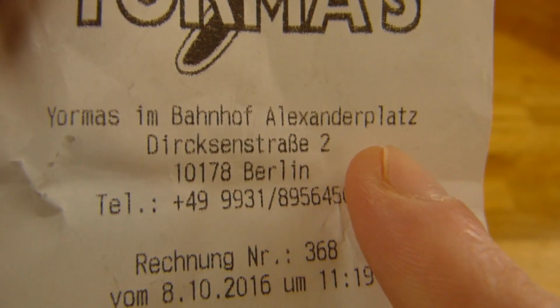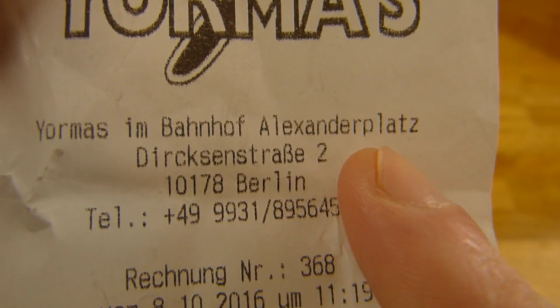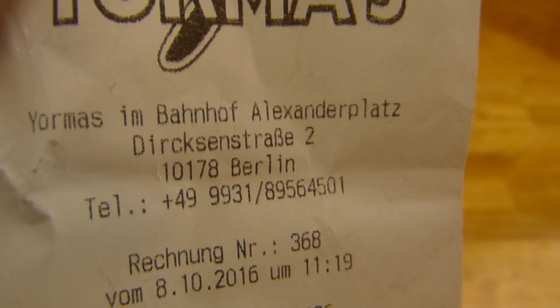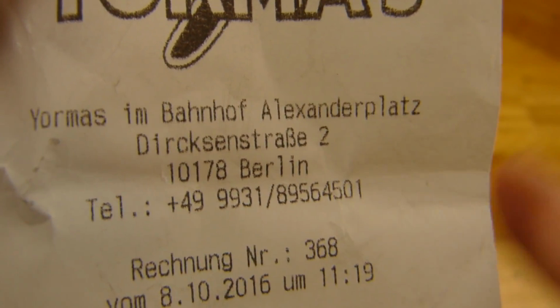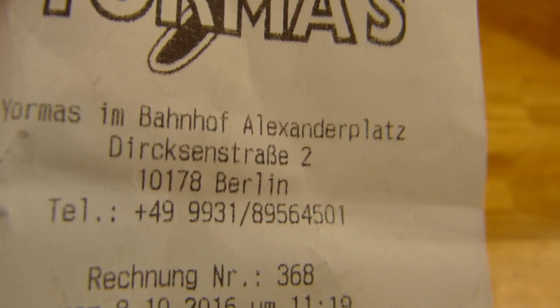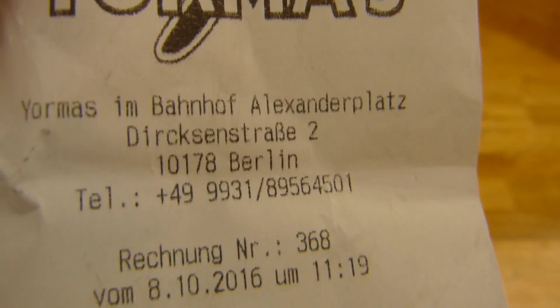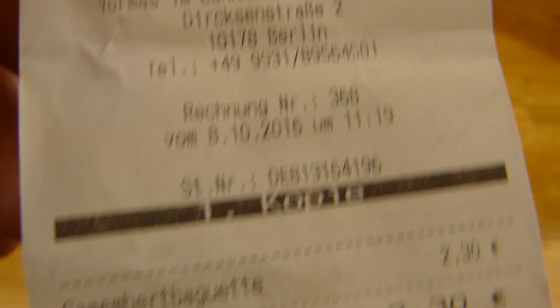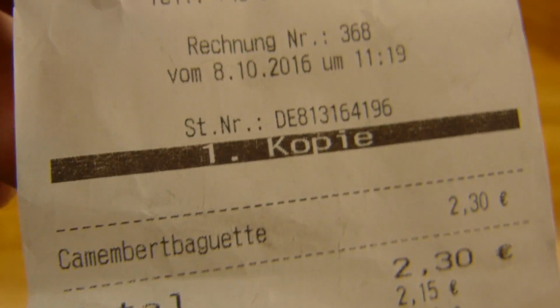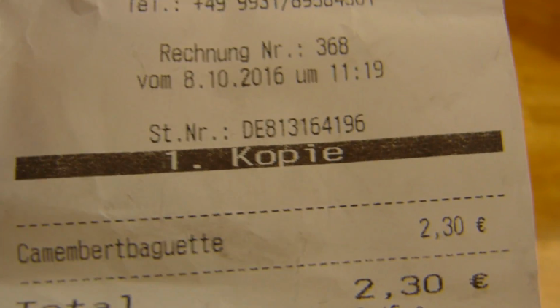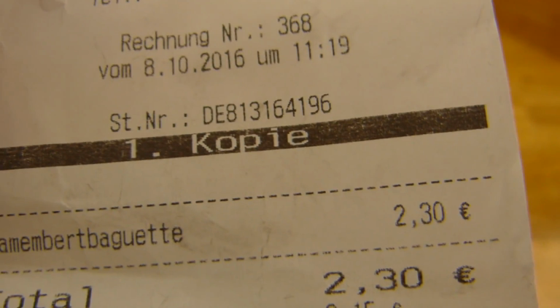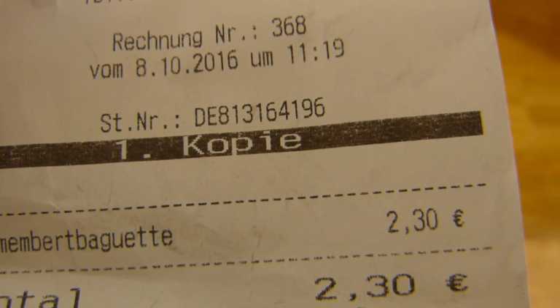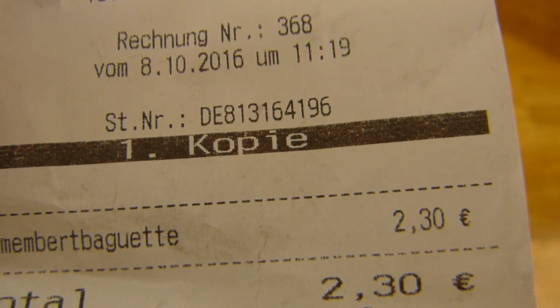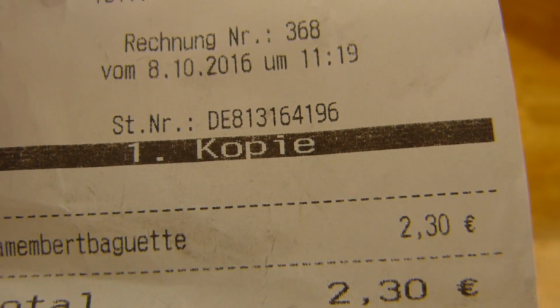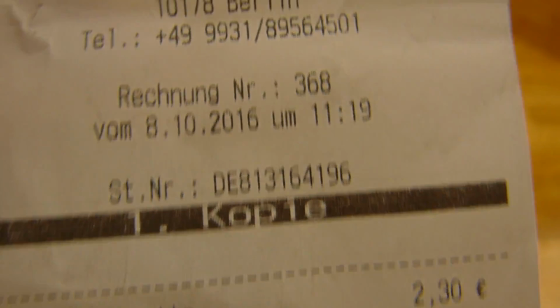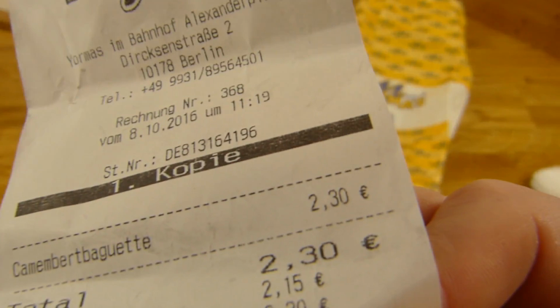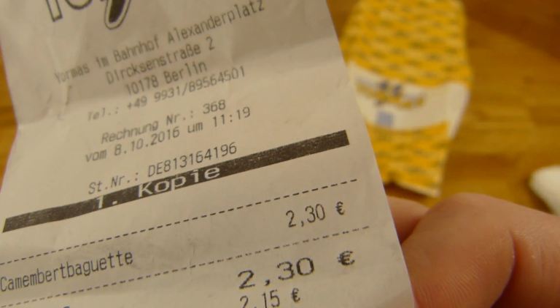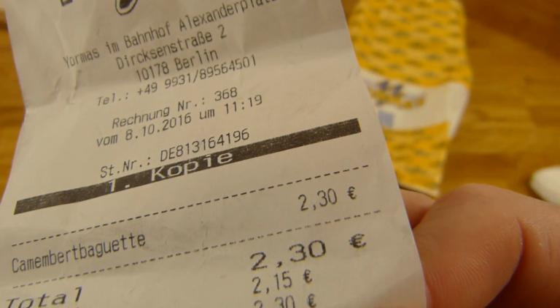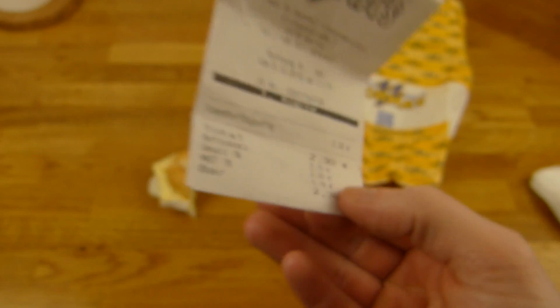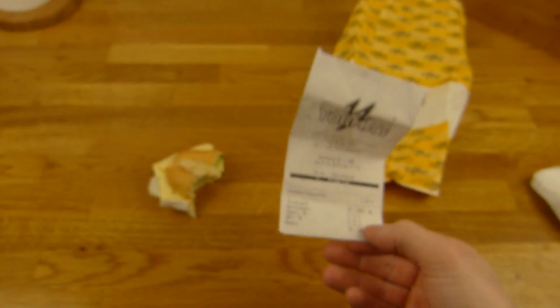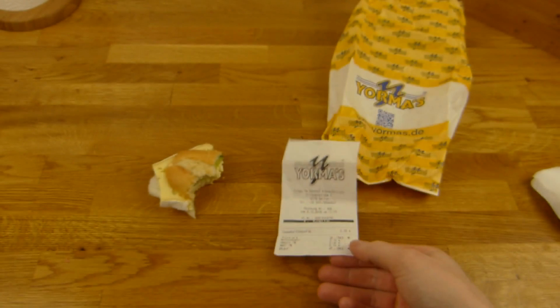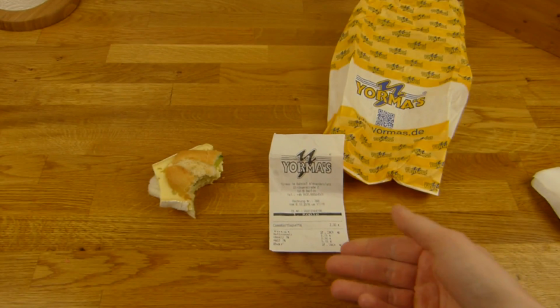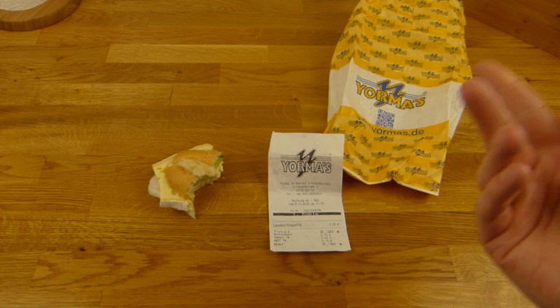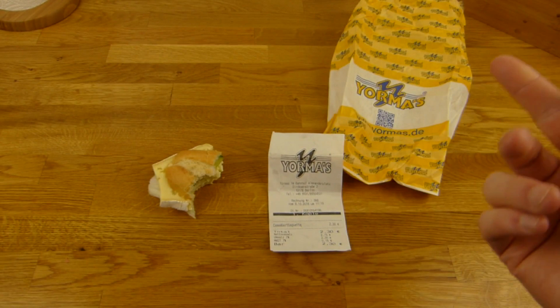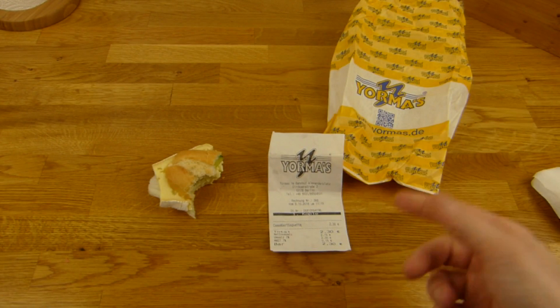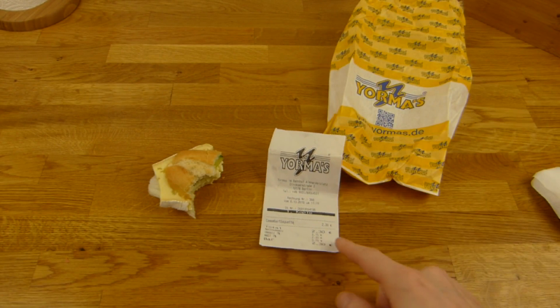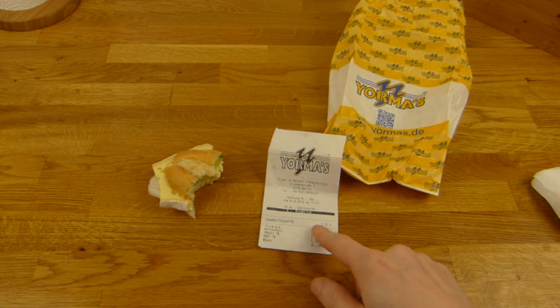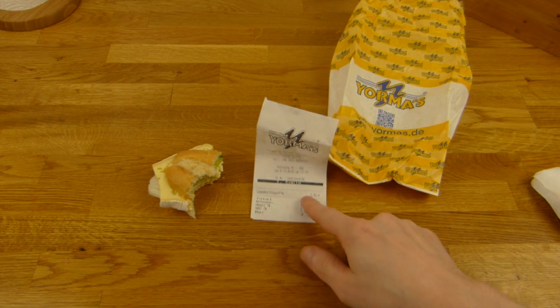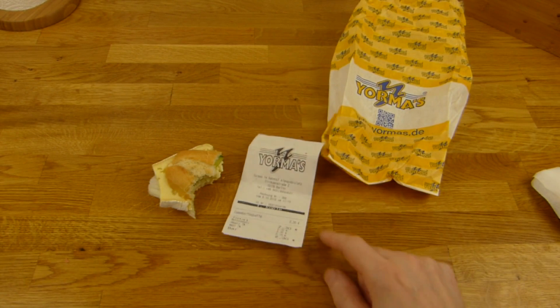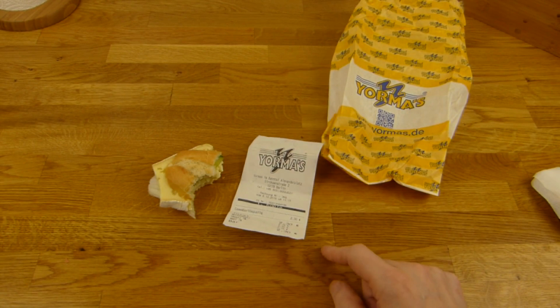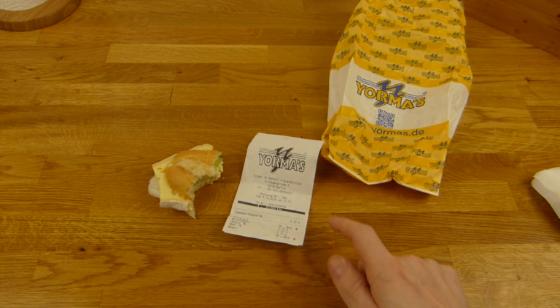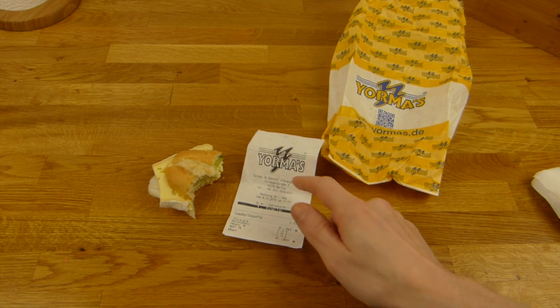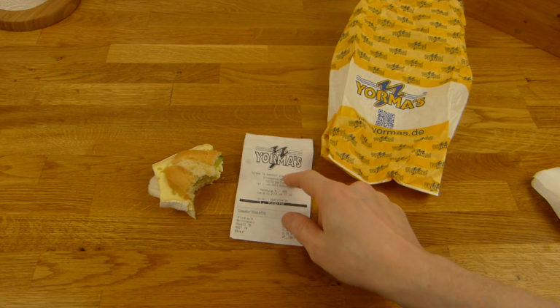There's an ingredients list — it can't get better actually. A picture, price, ingredients list, and calories. So what is it?